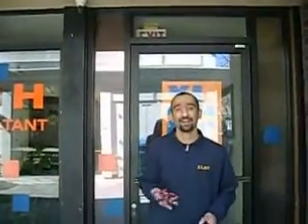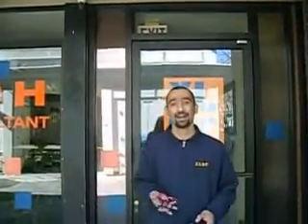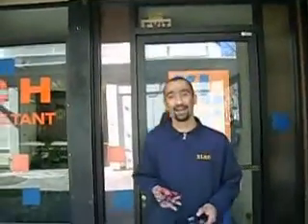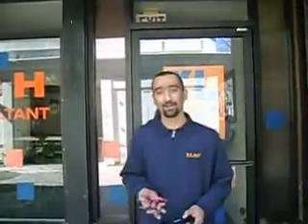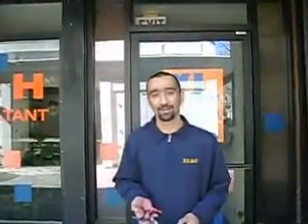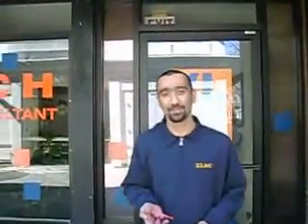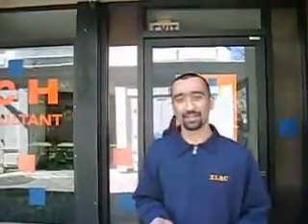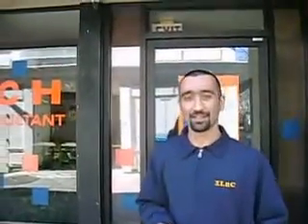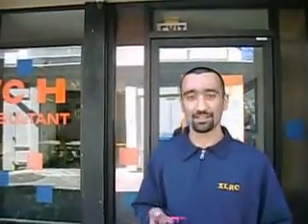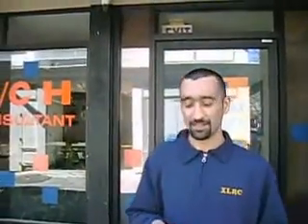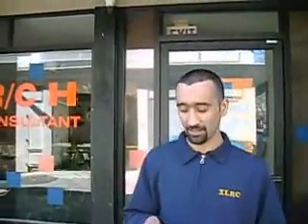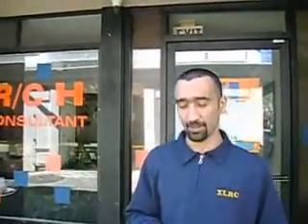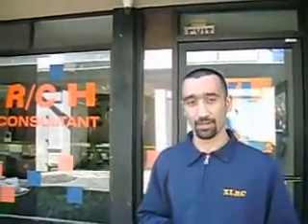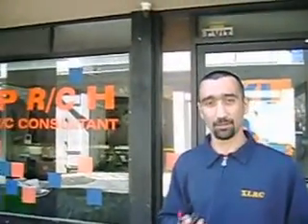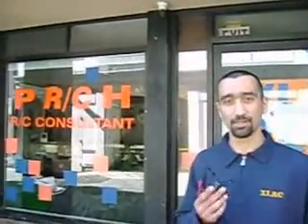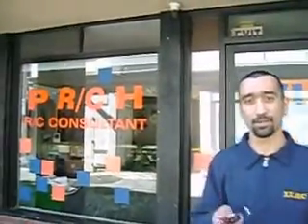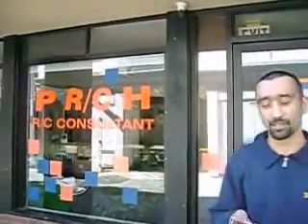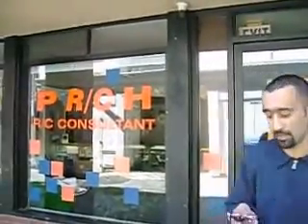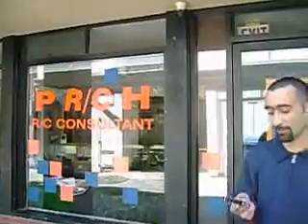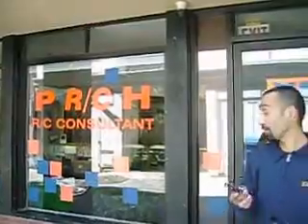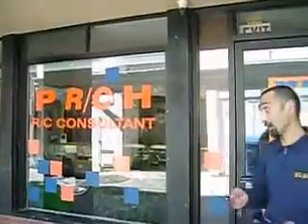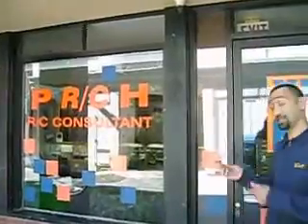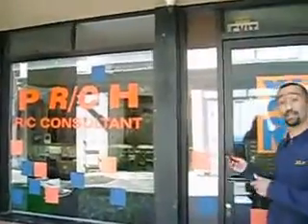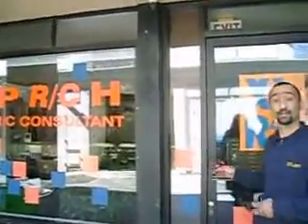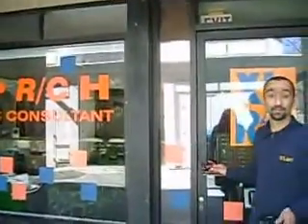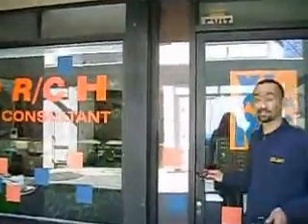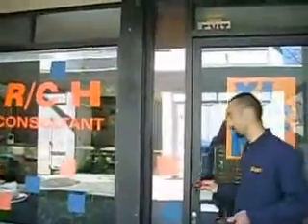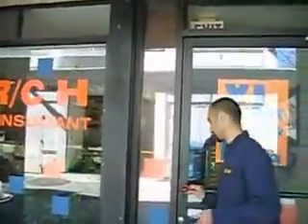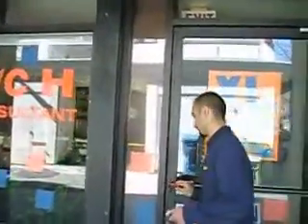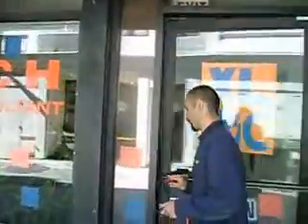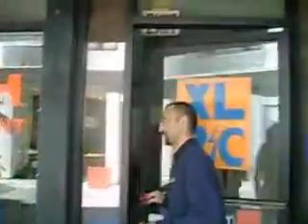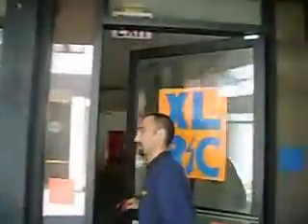Hi, welcome to XLRC, one of the newest RC headquarters. Come on in.